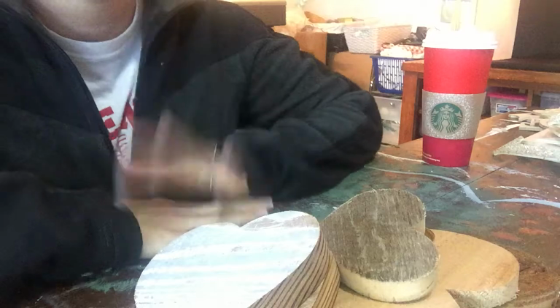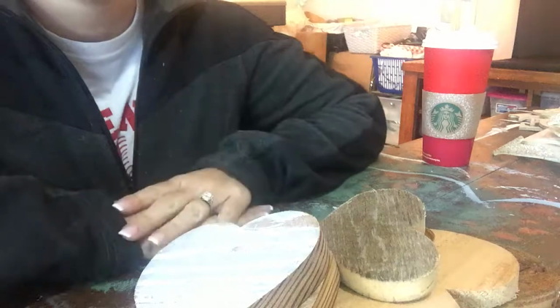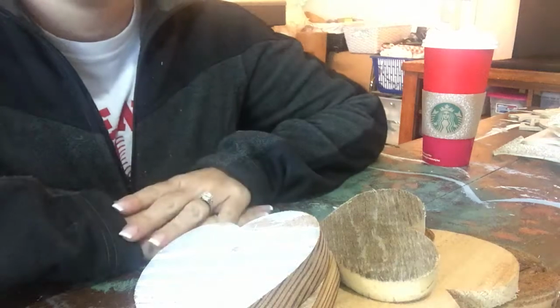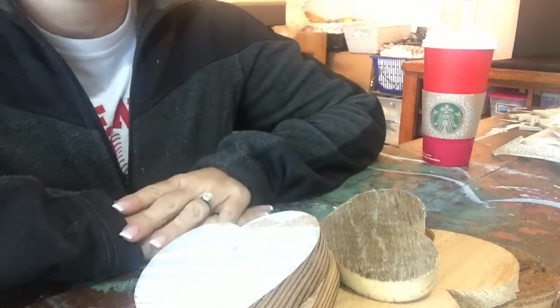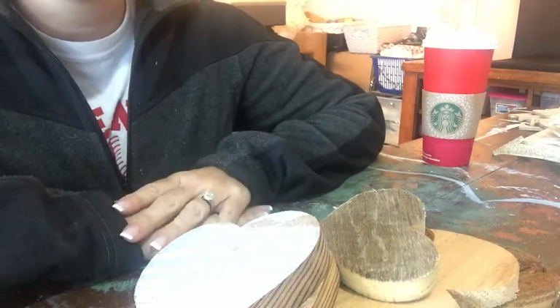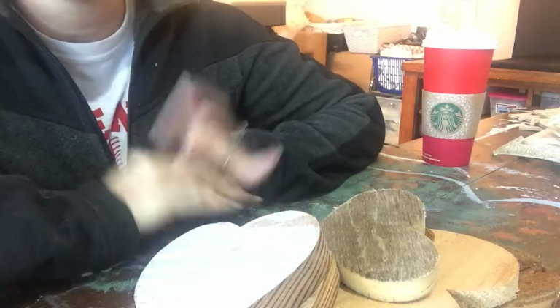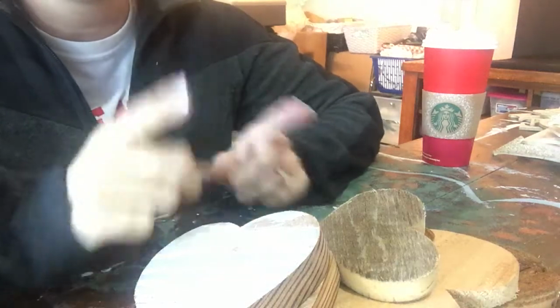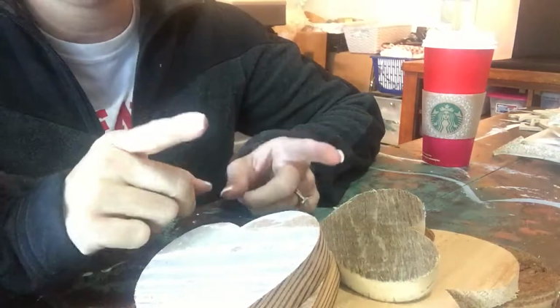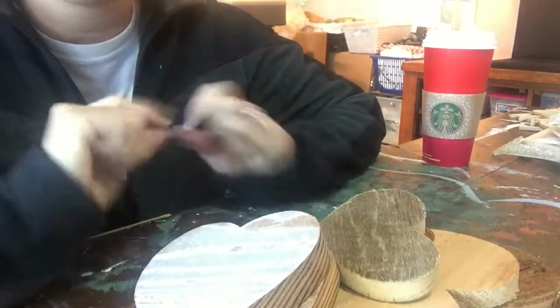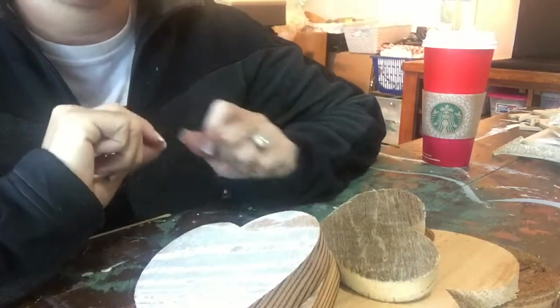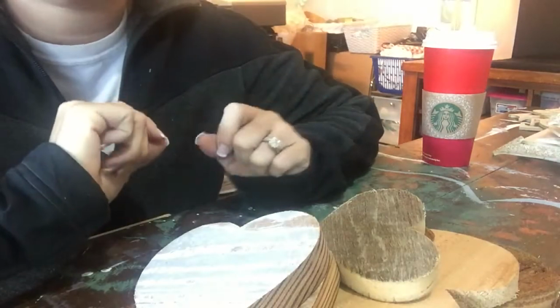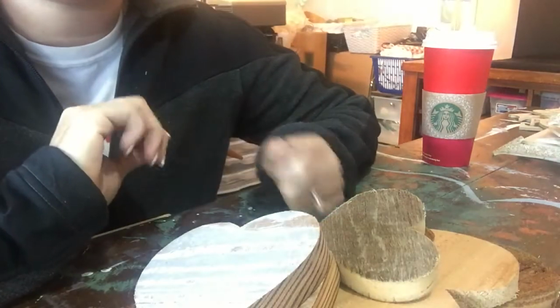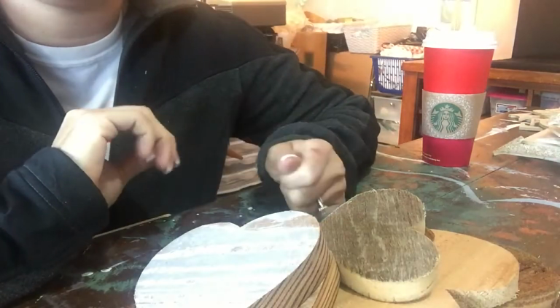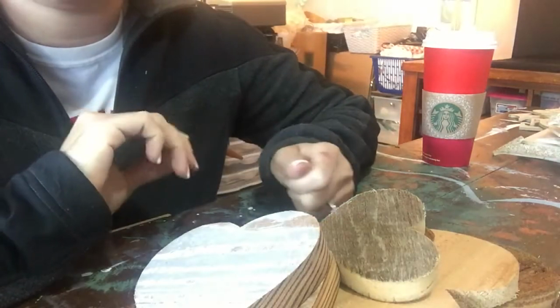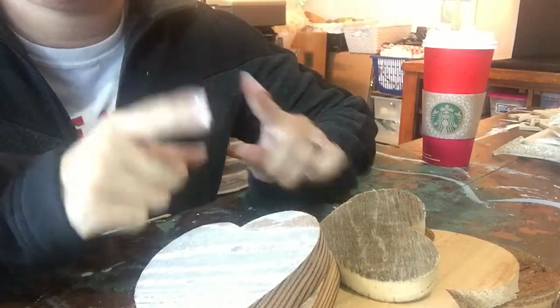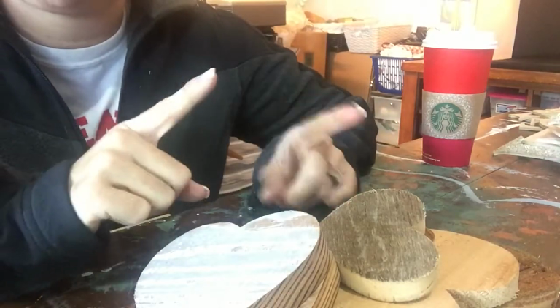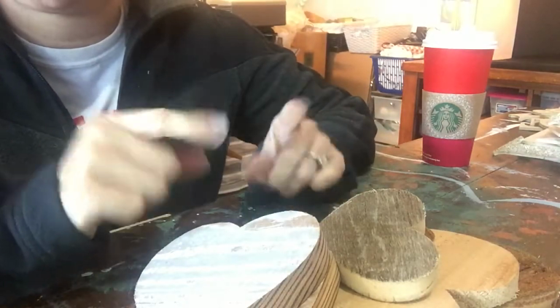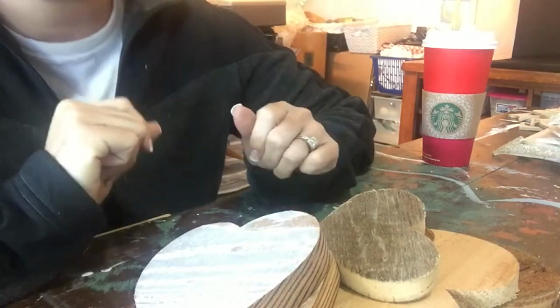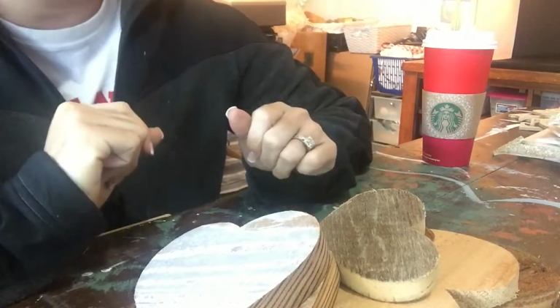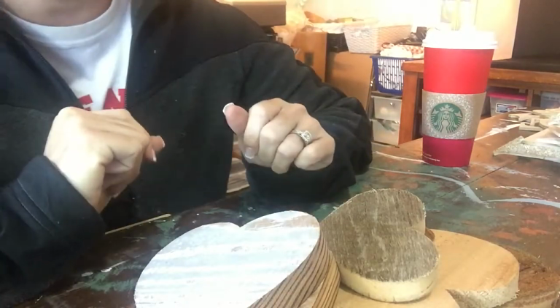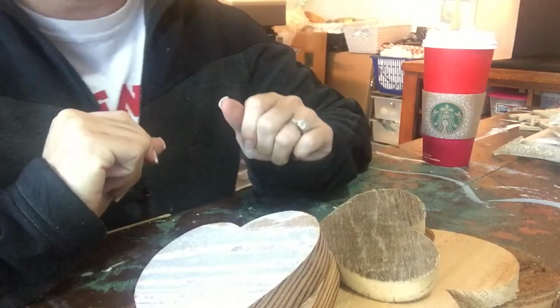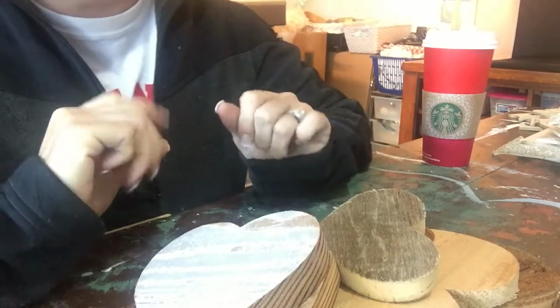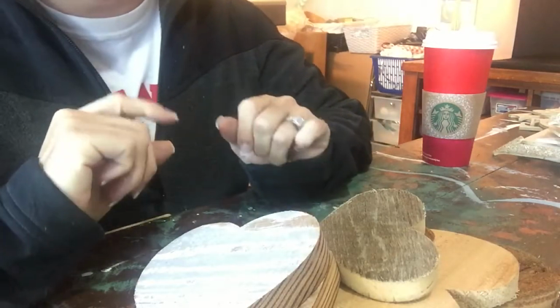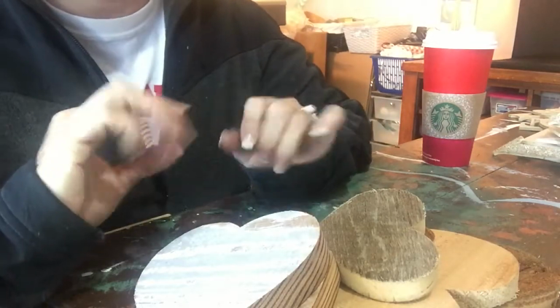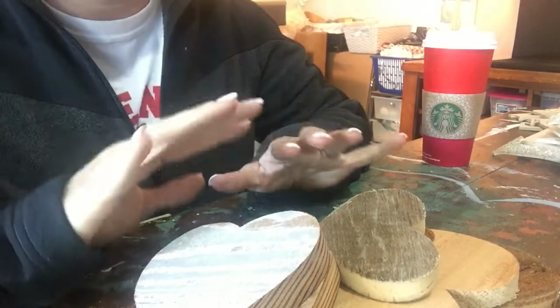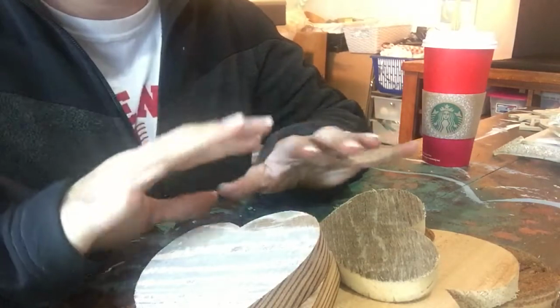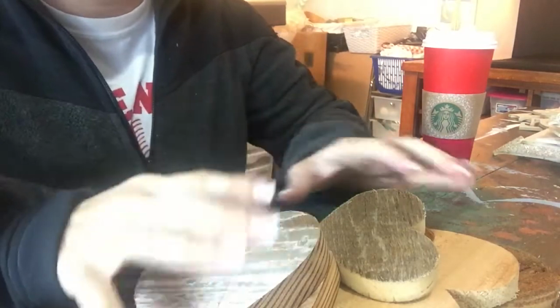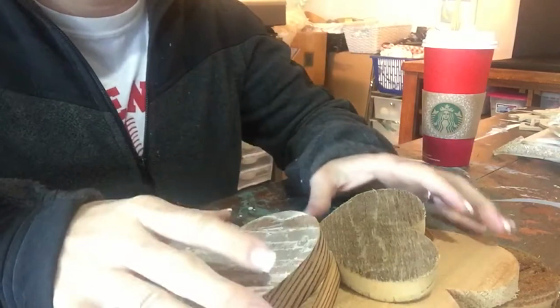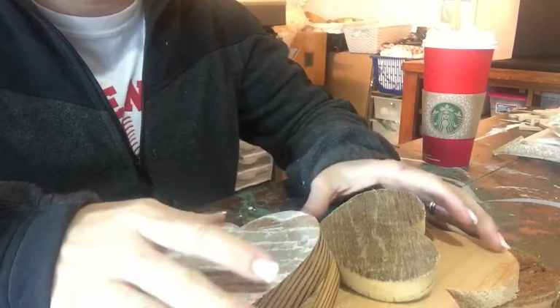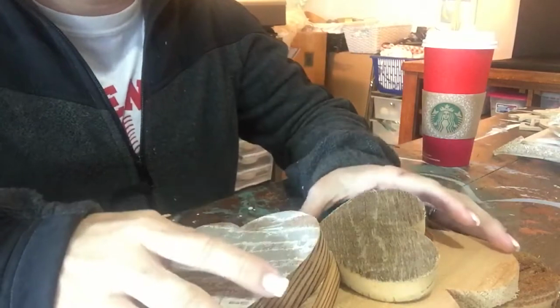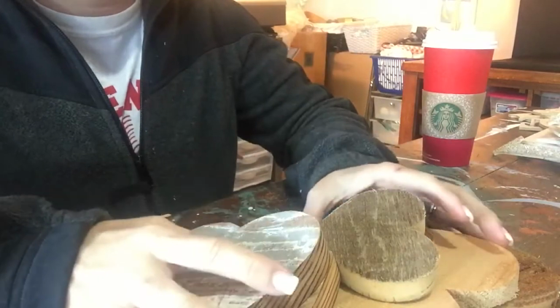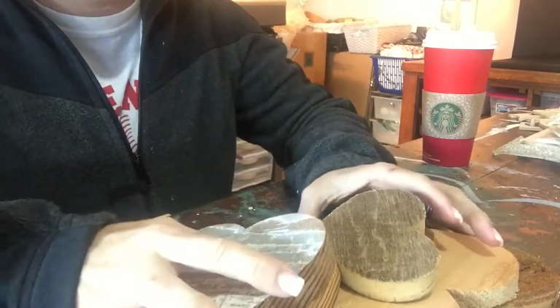Good morning! I haven't put my makeup on for the day so I'm just going to show you my hands.